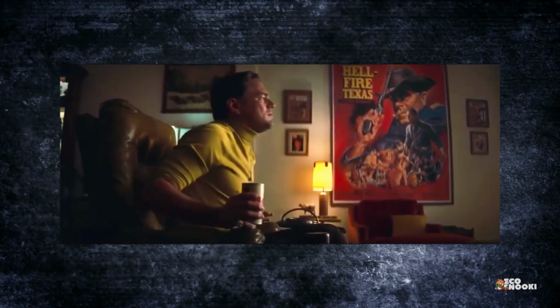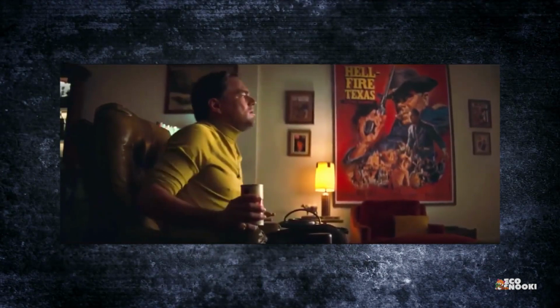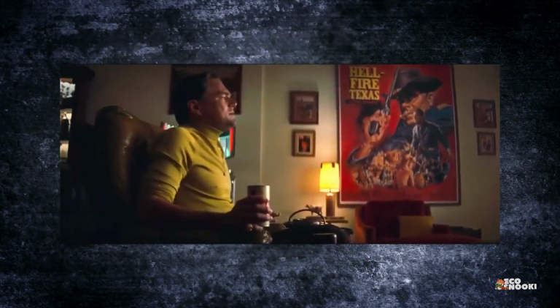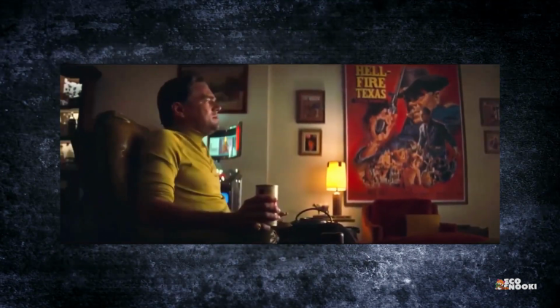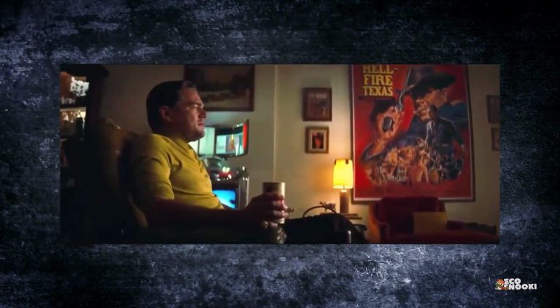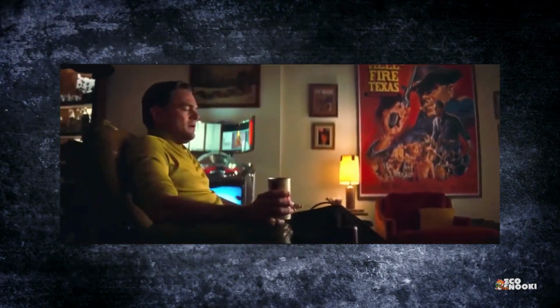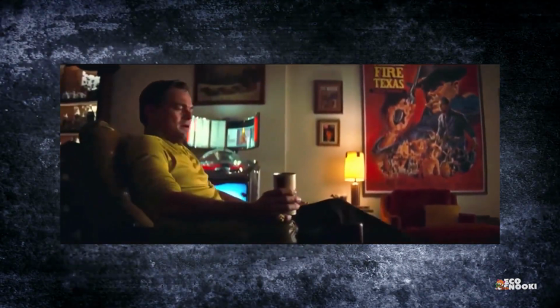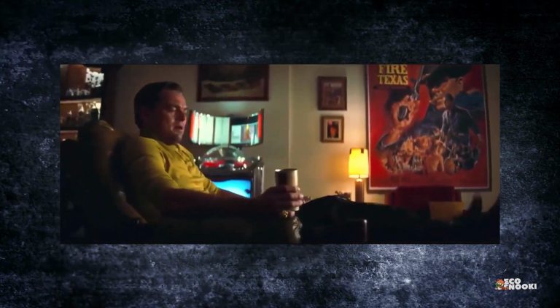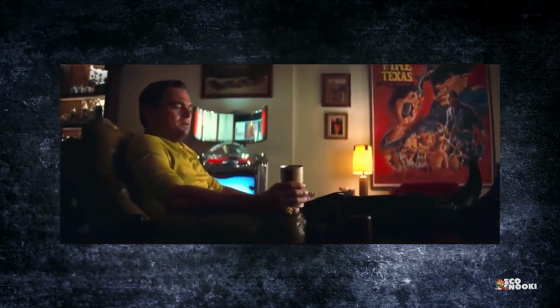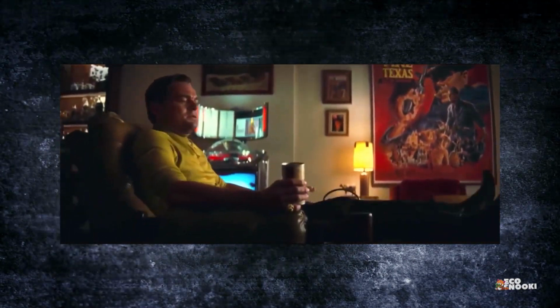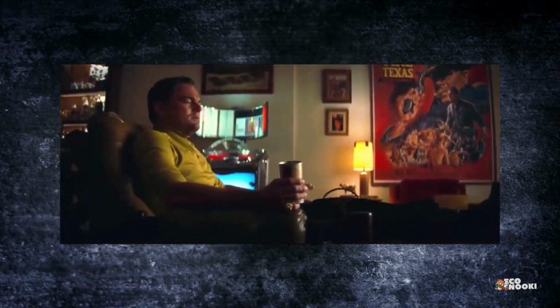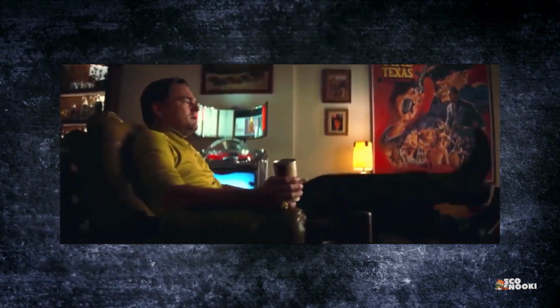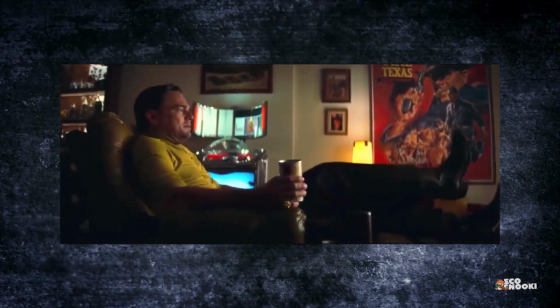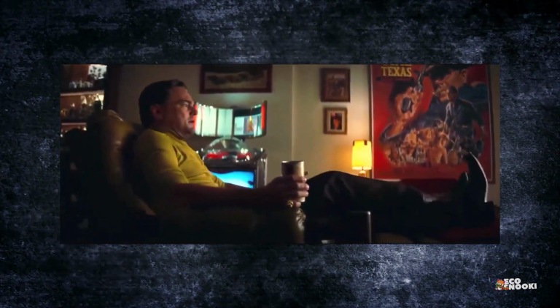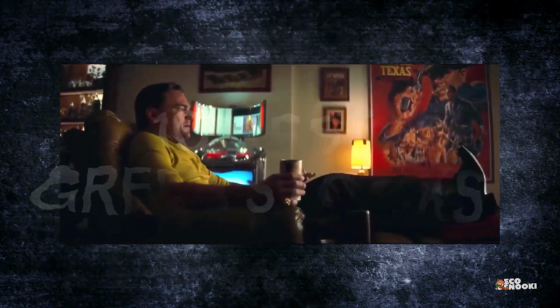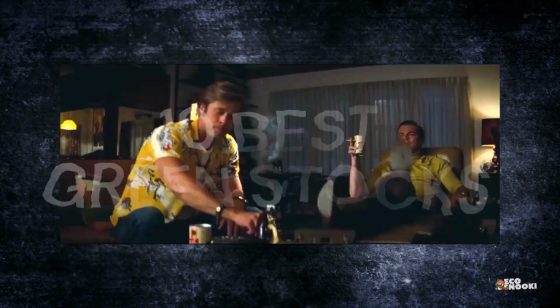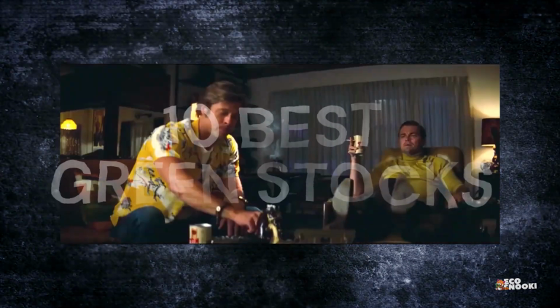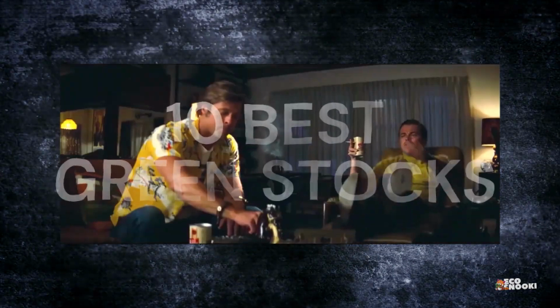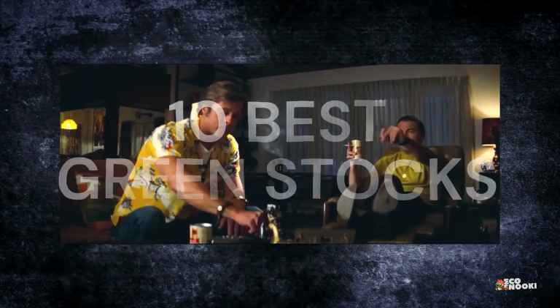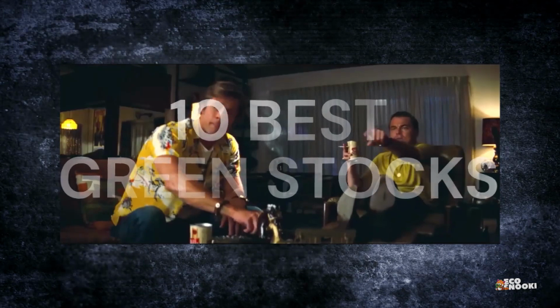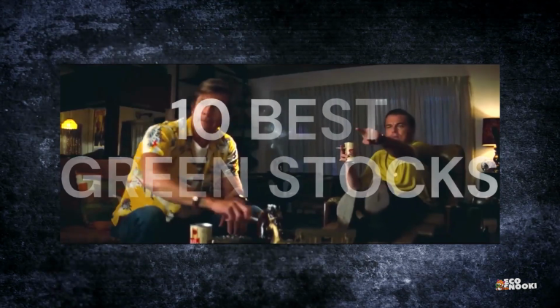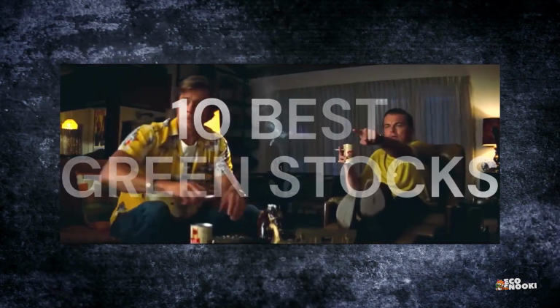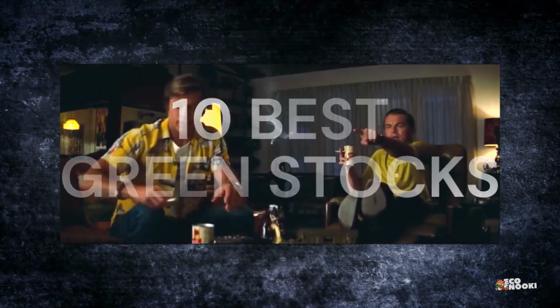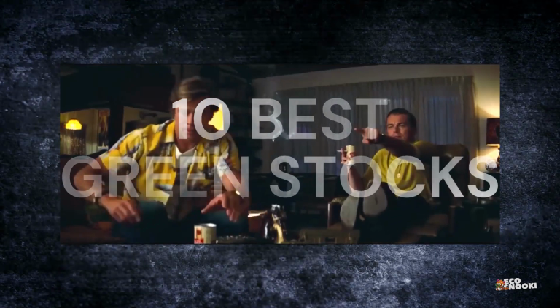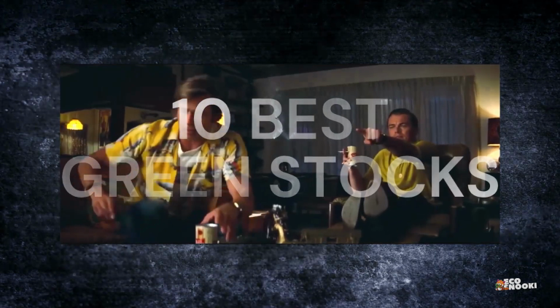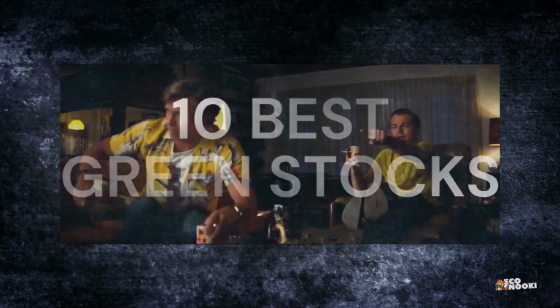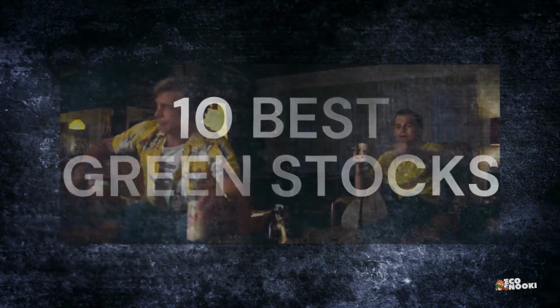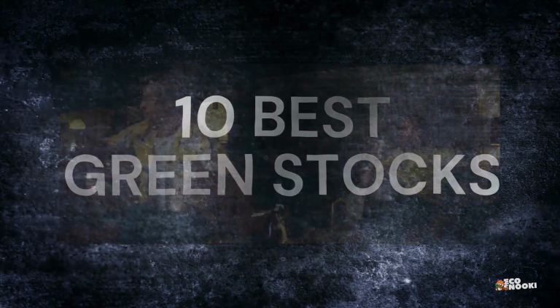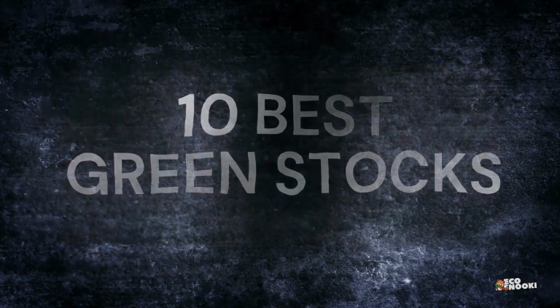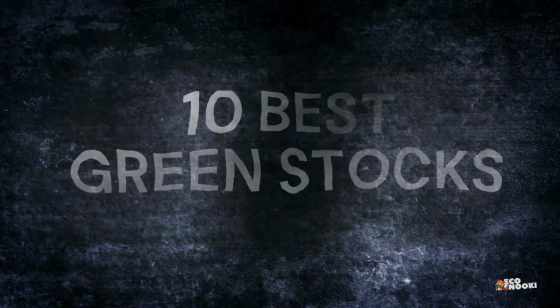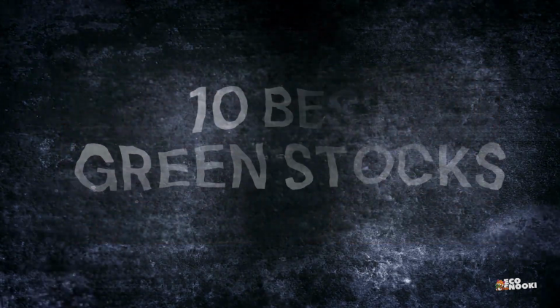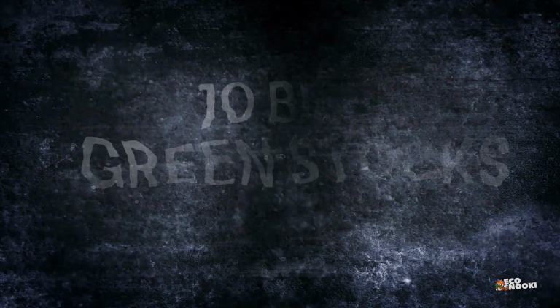Watch this video till the end to discover the 10 best green stocks to invest in and find out why each one is good.